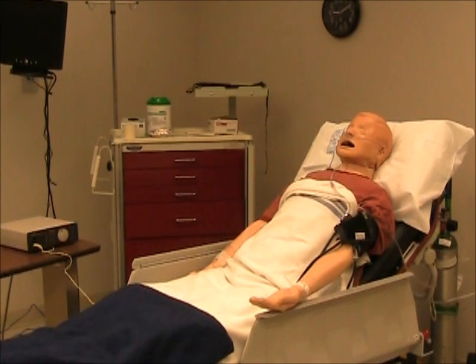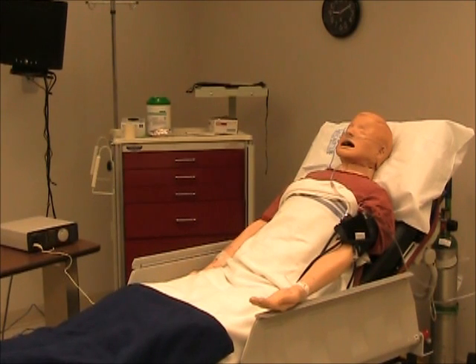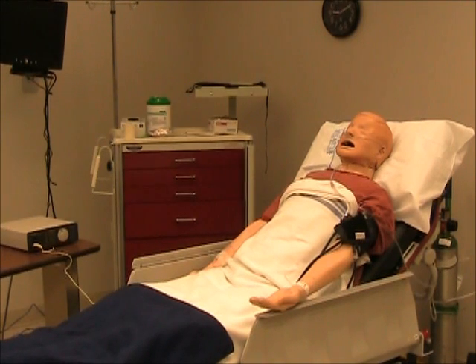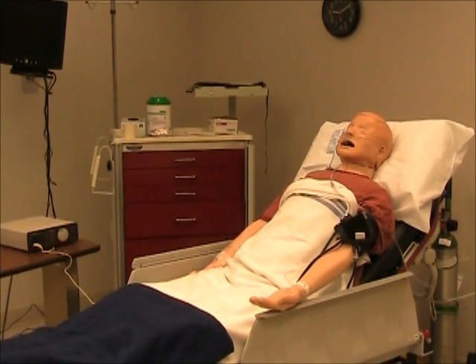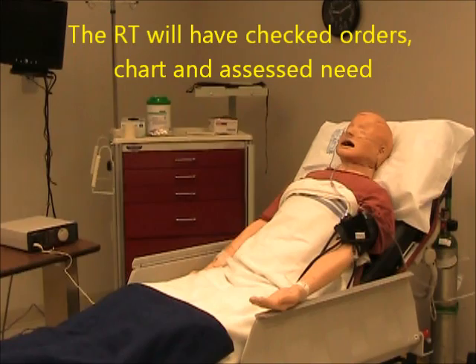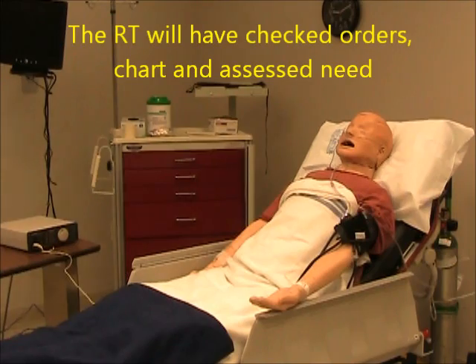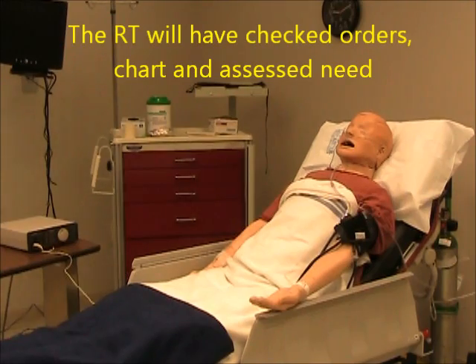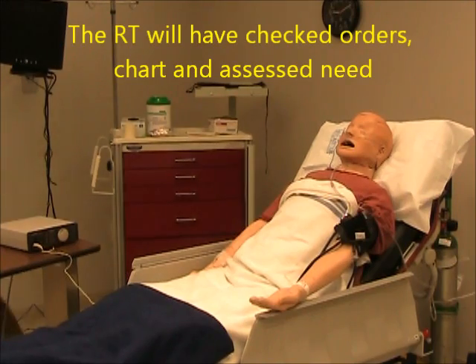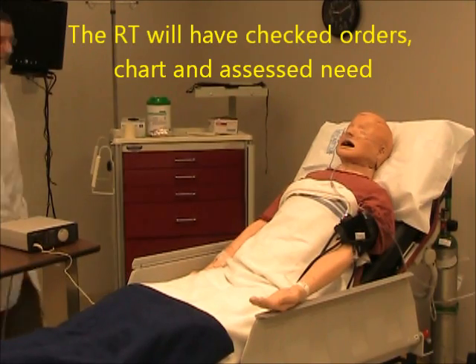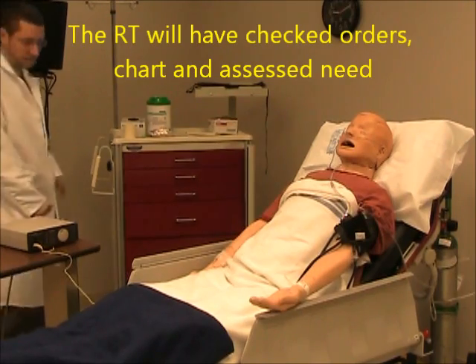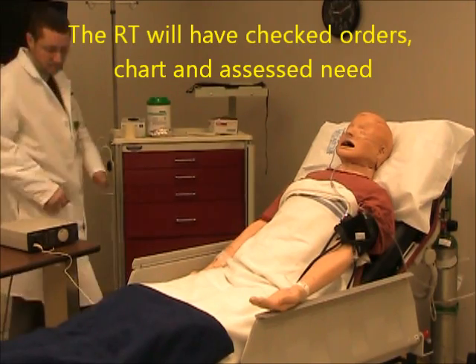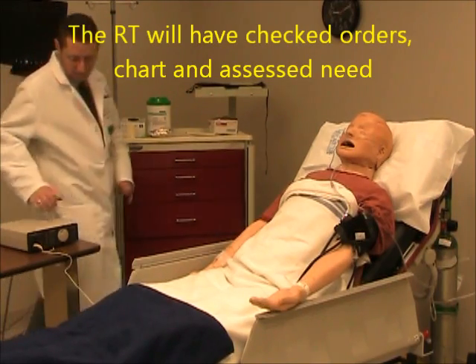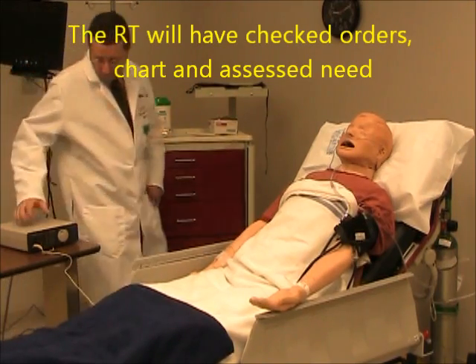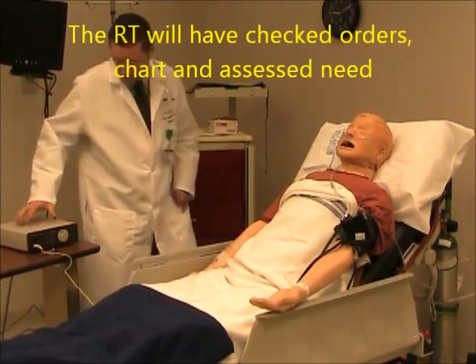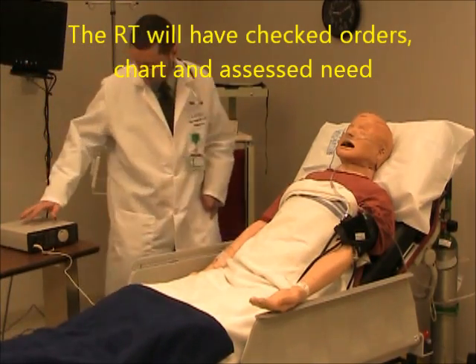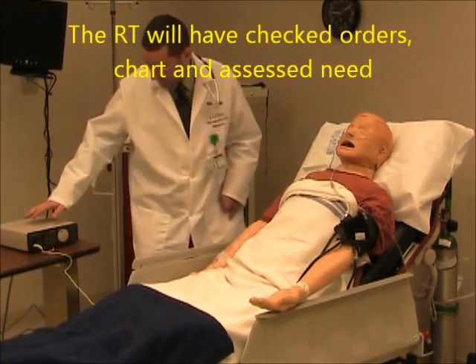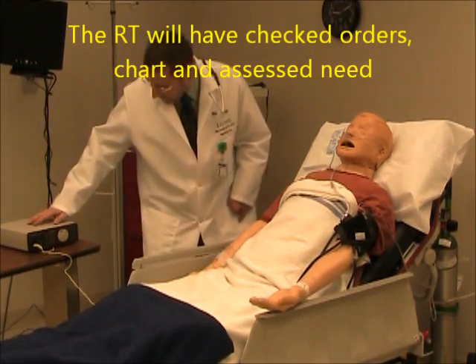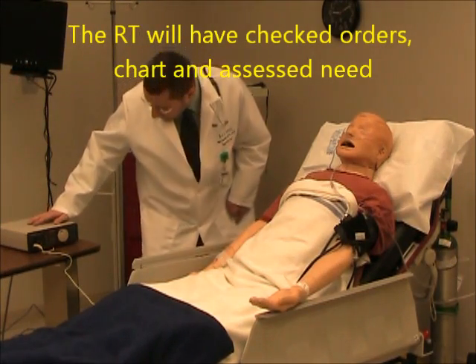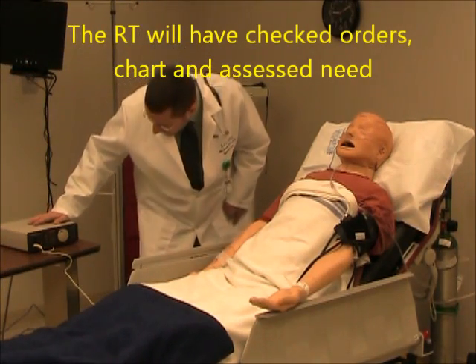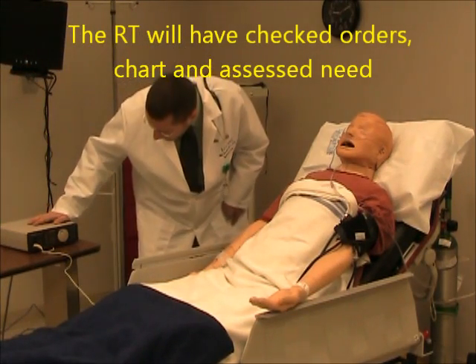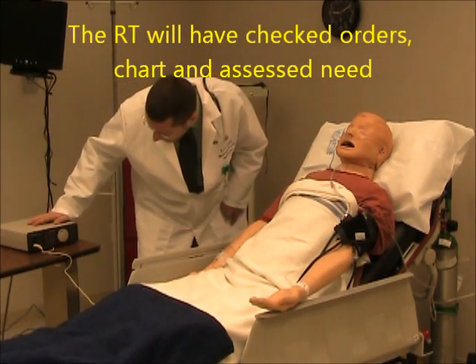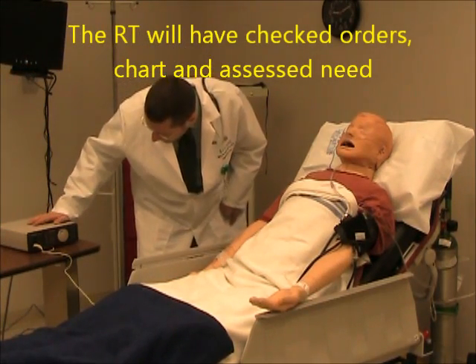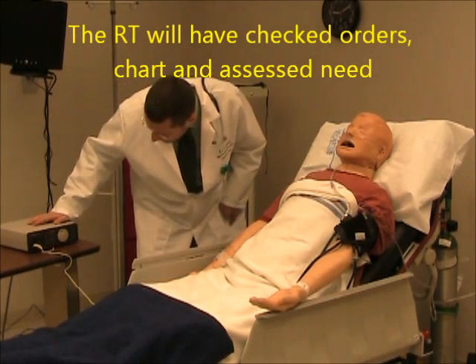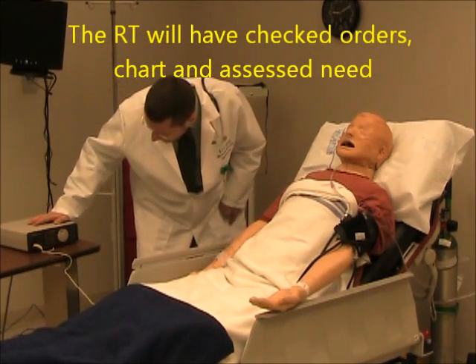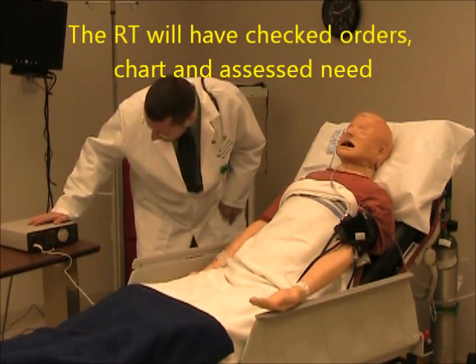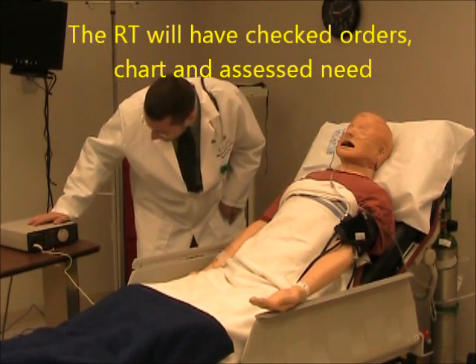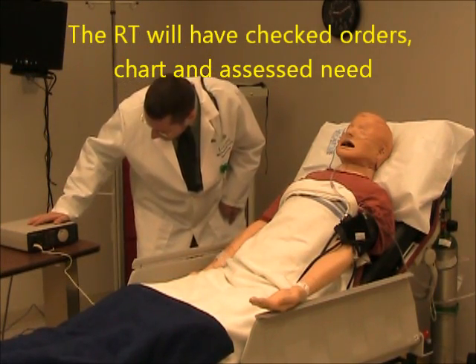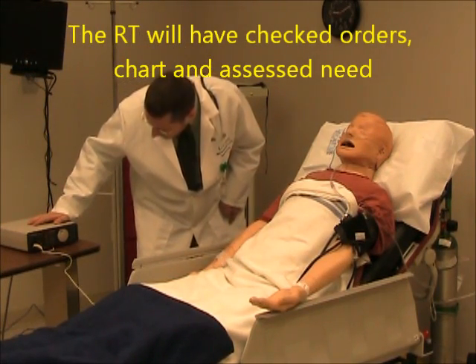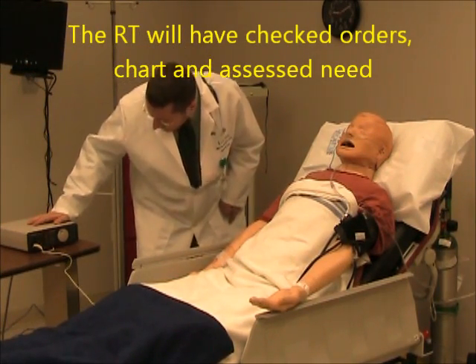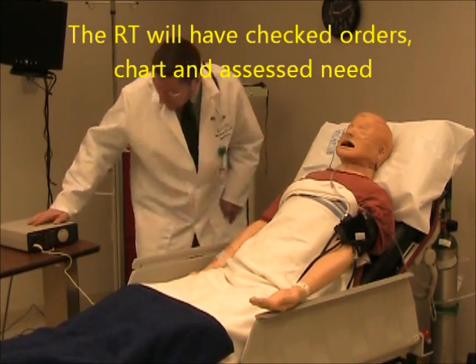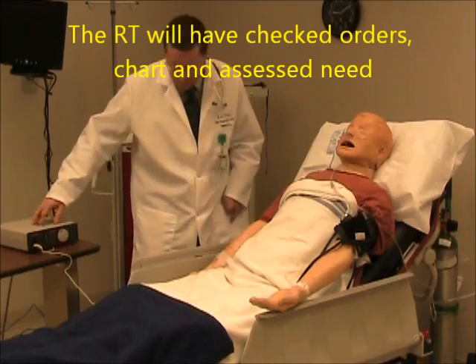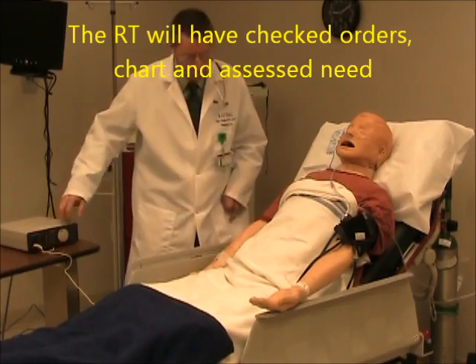This is the Venturi mask, air entrainment mask application.